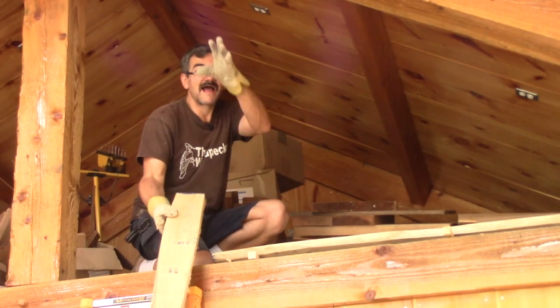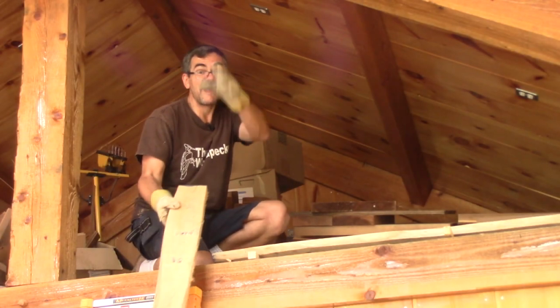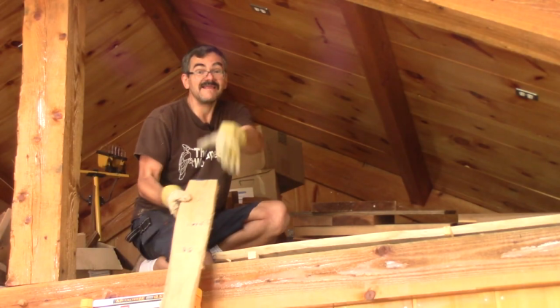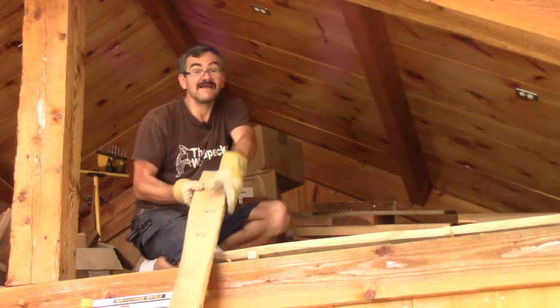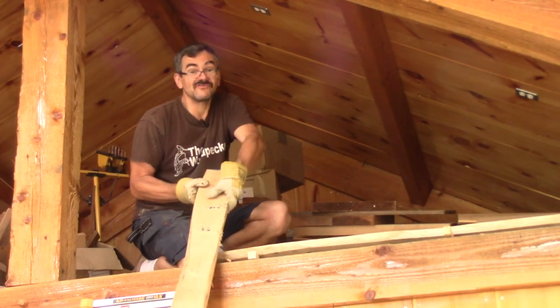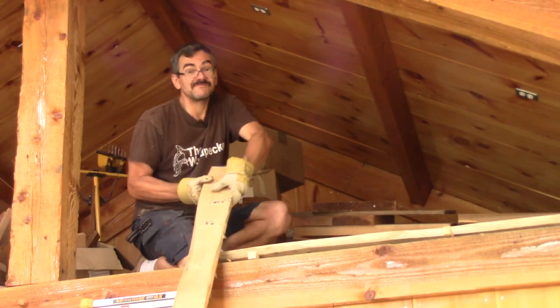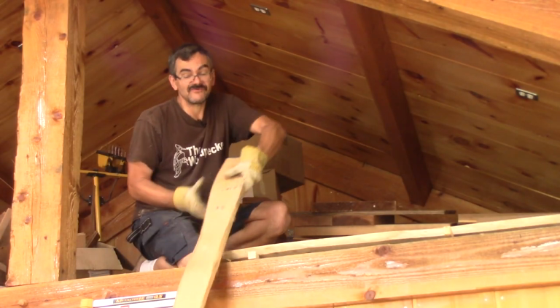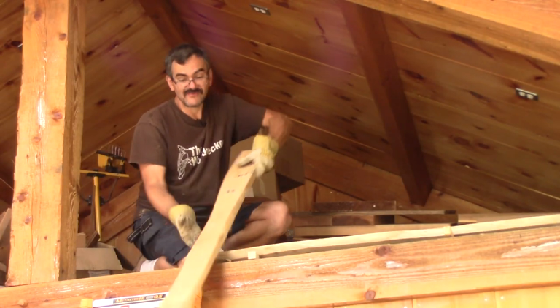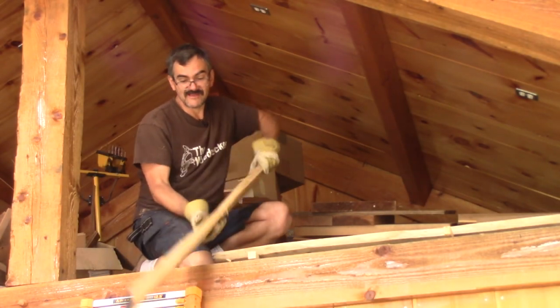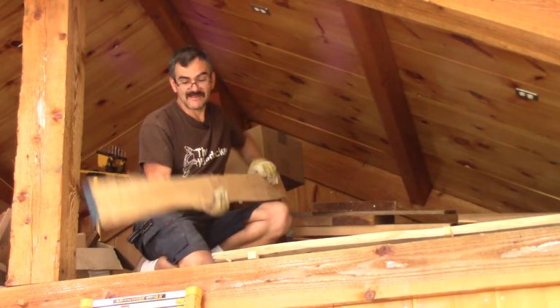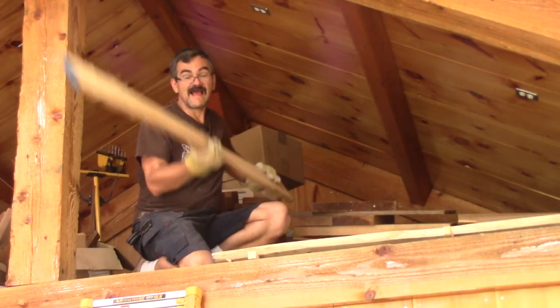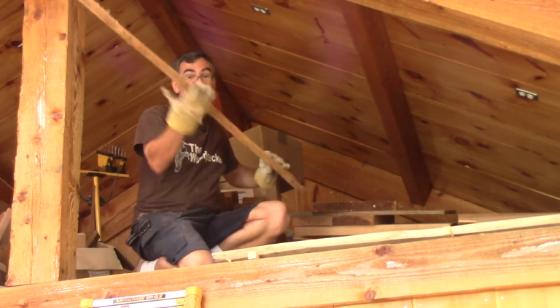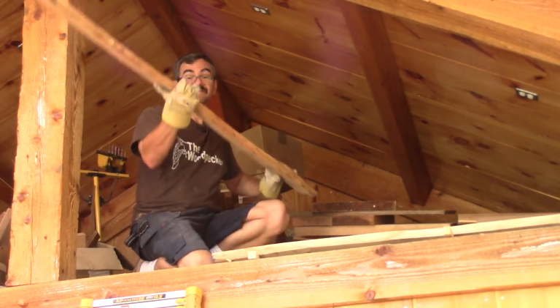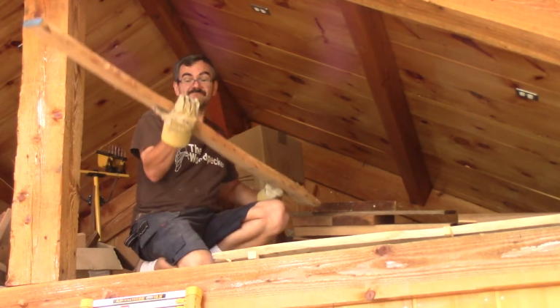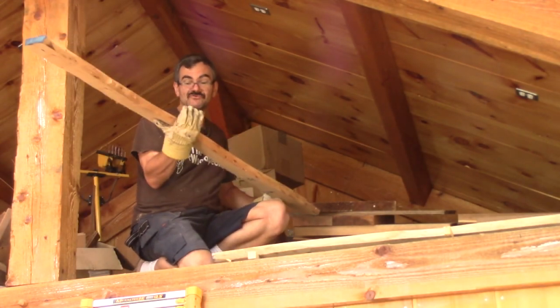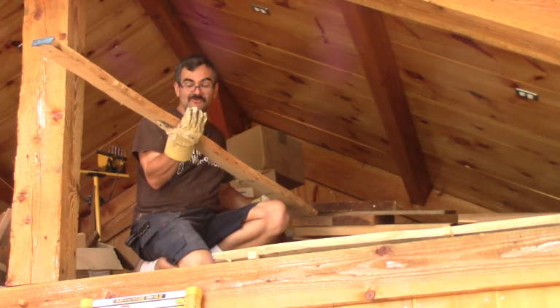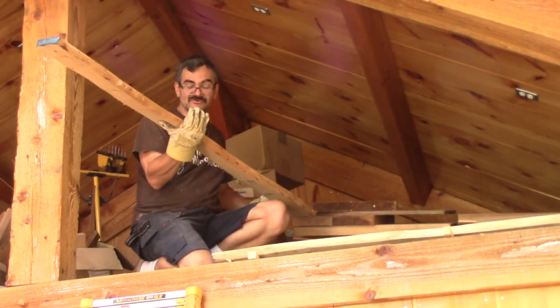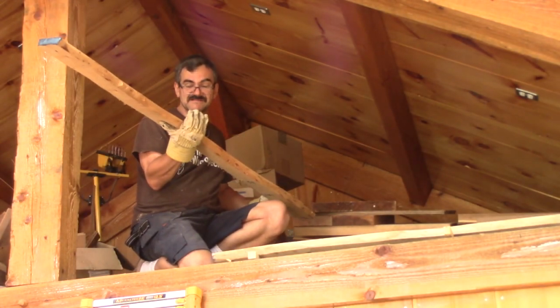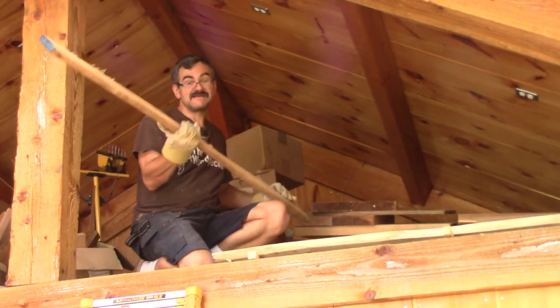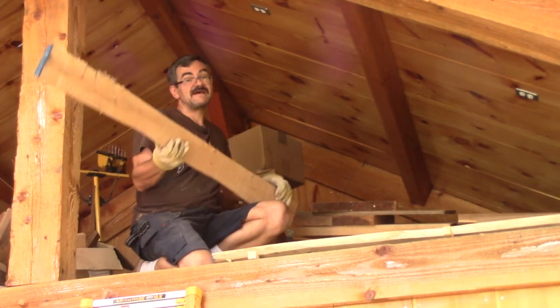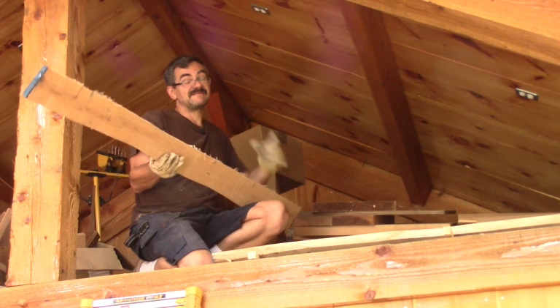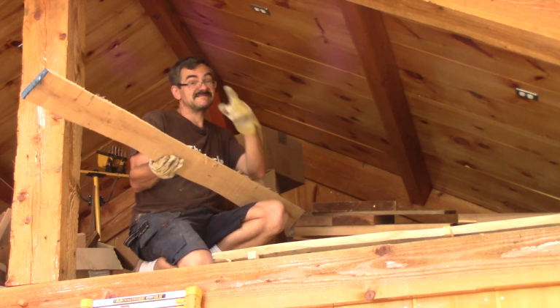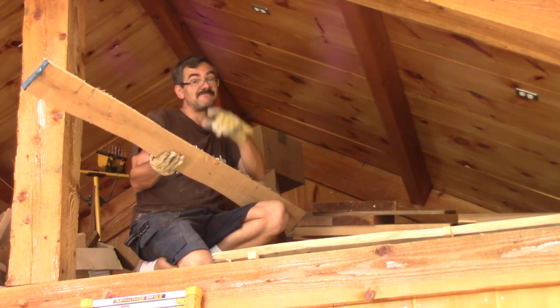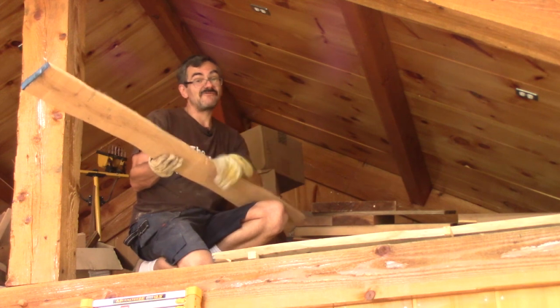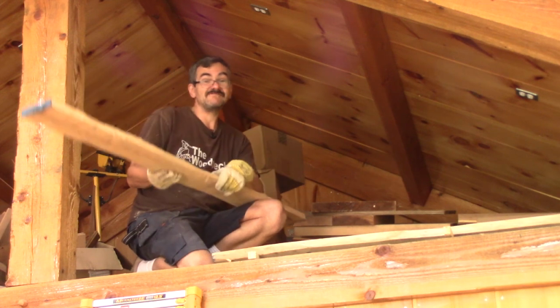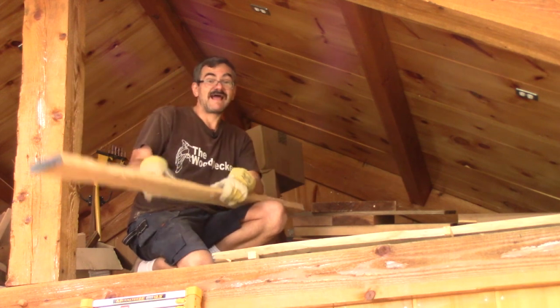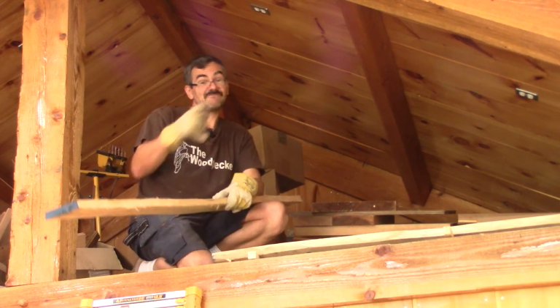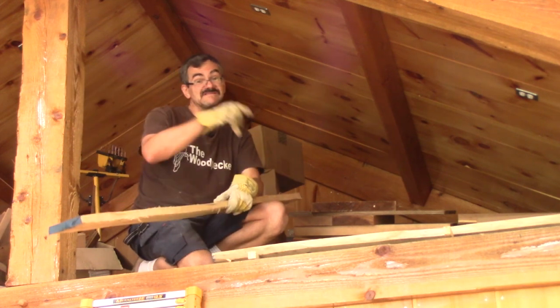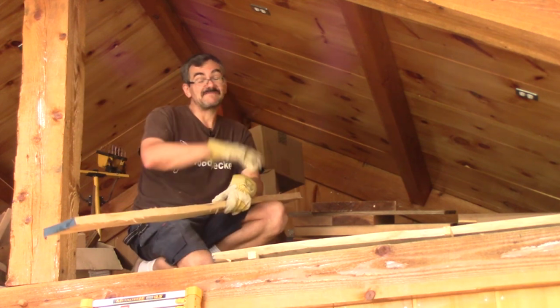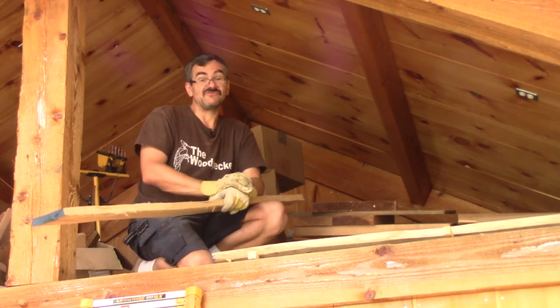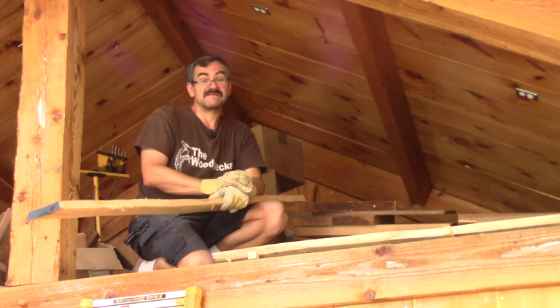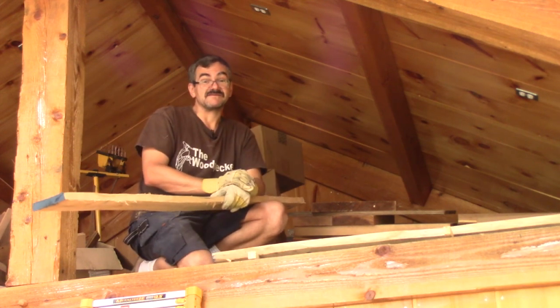Hi! On The Woodpecker today, I'm cutting birch boards, but this time around, I'm using my new band saw.